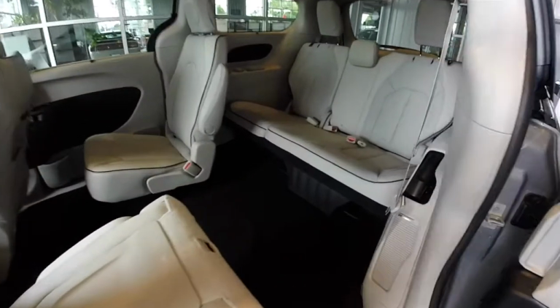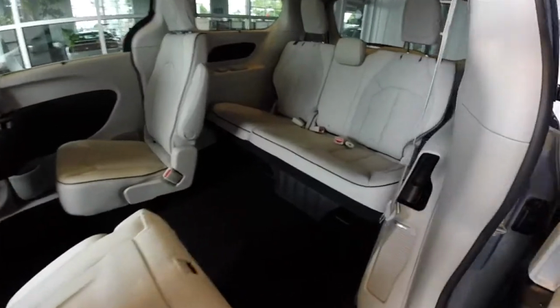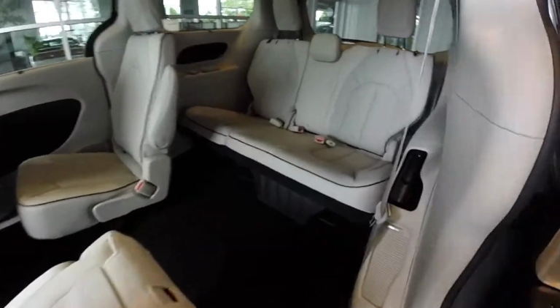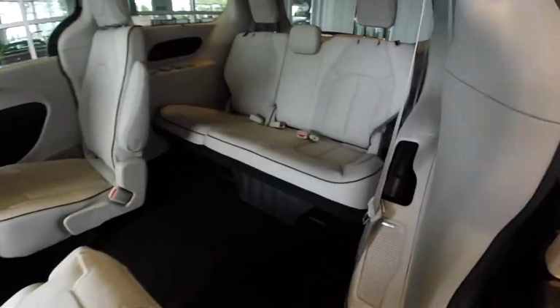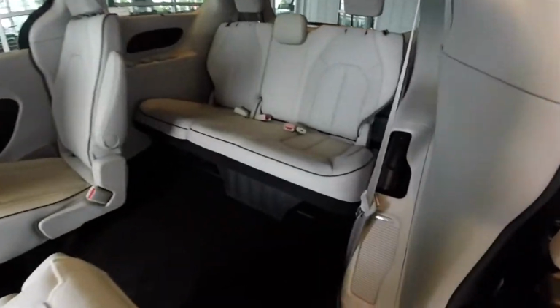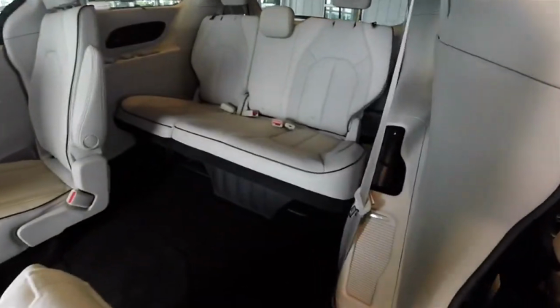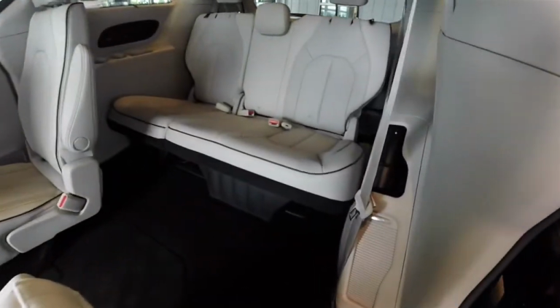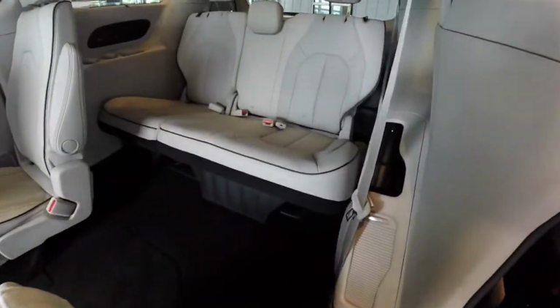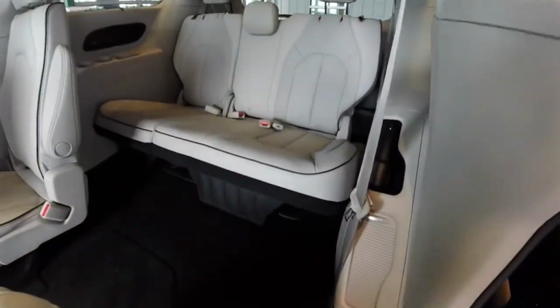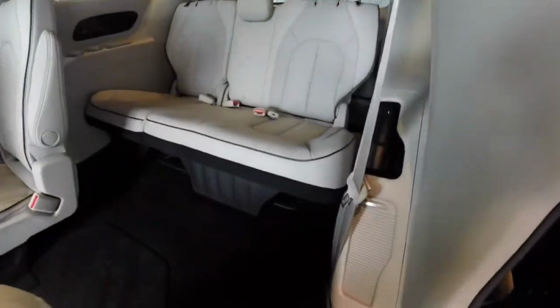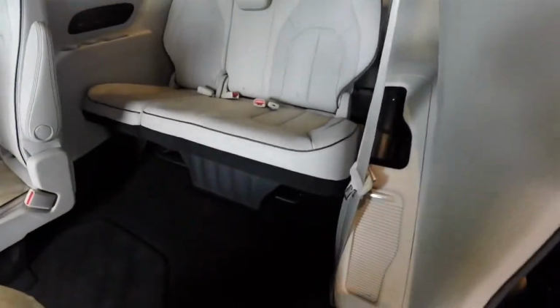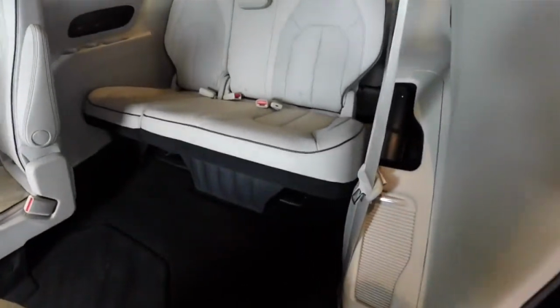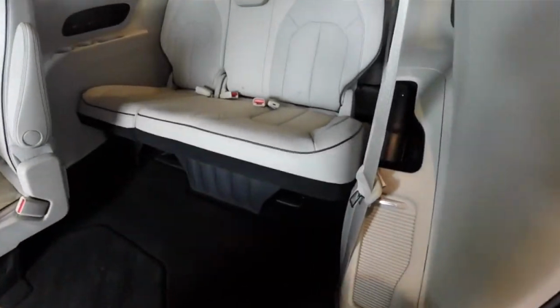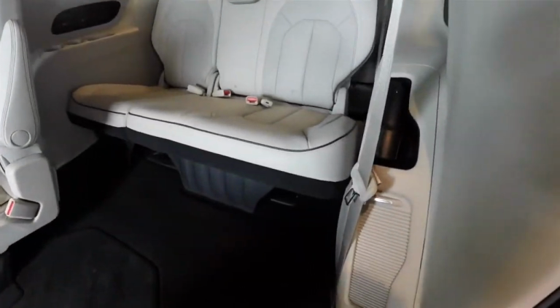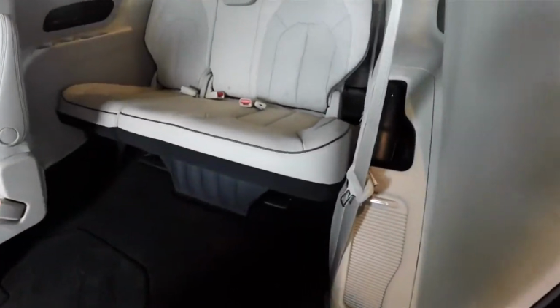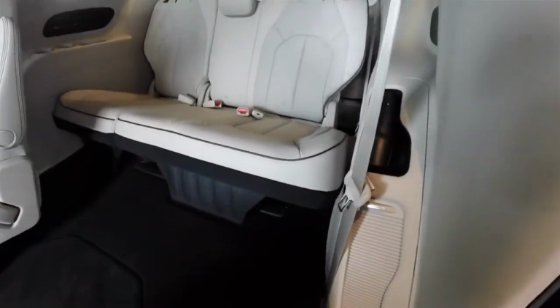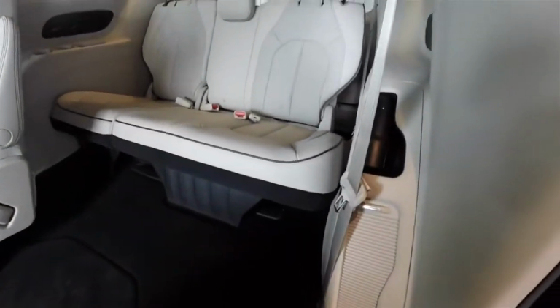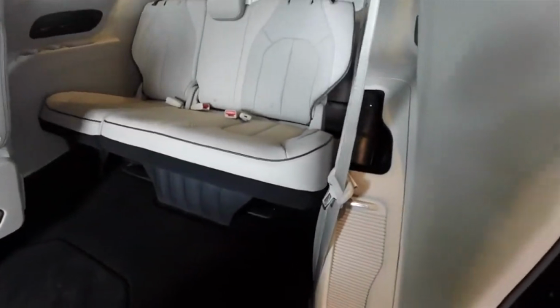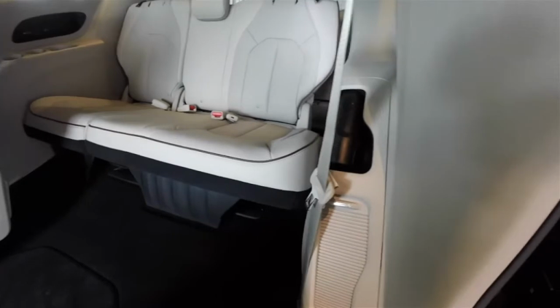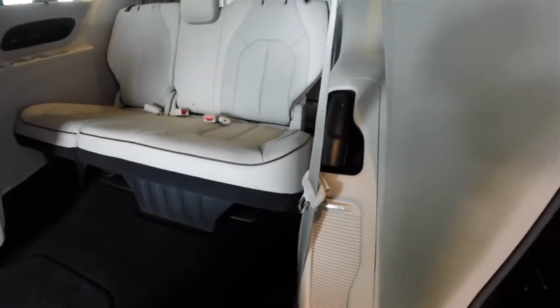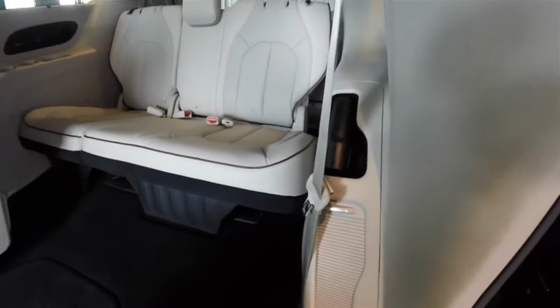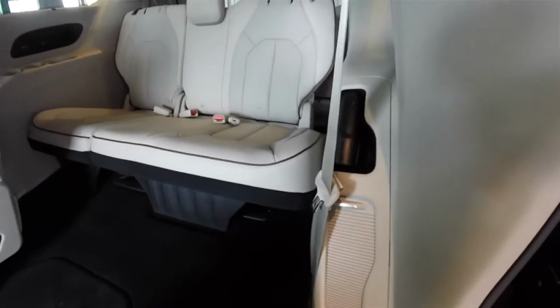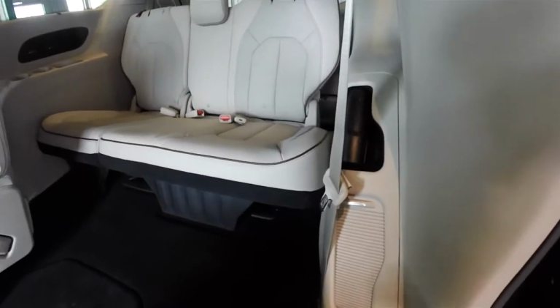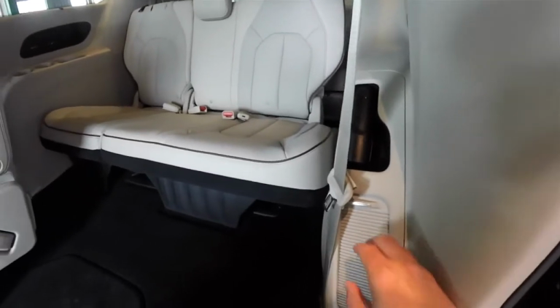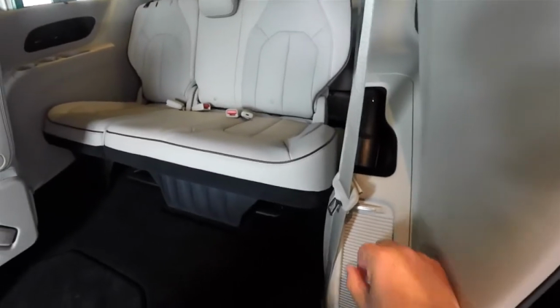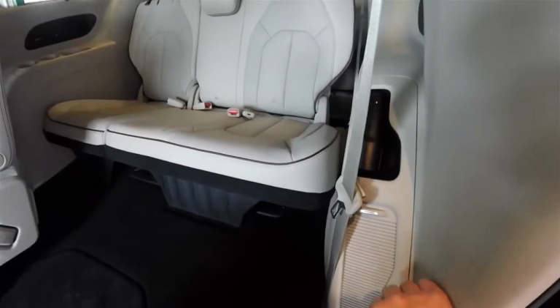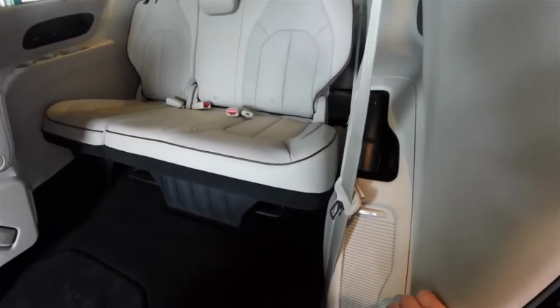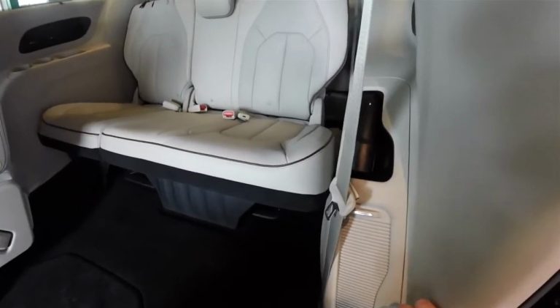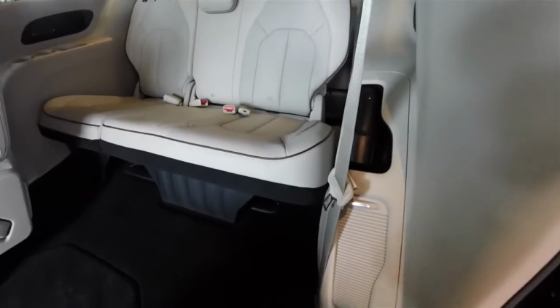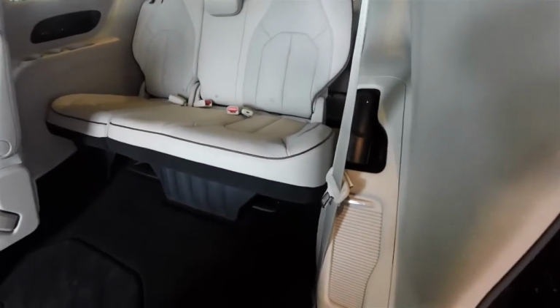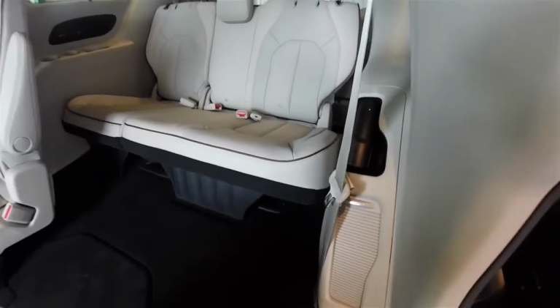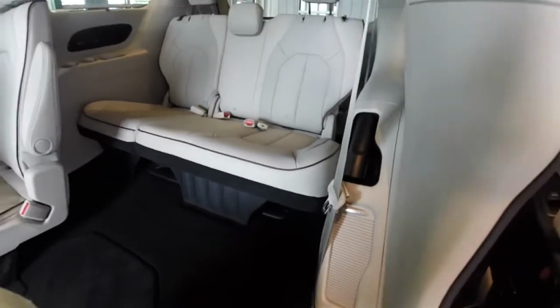Hello everyone, today we're going to go over the Stow 'n Vac feature of the 2017 Chrysler Pacifica.